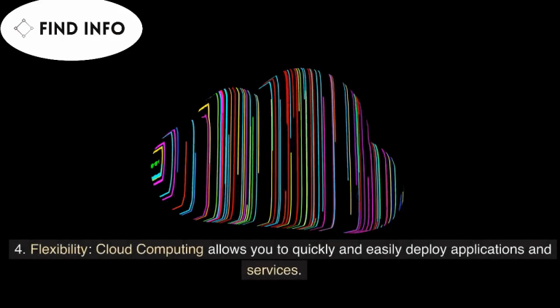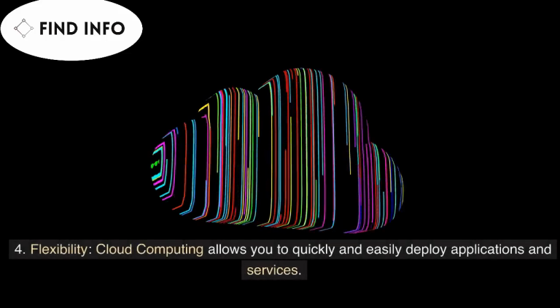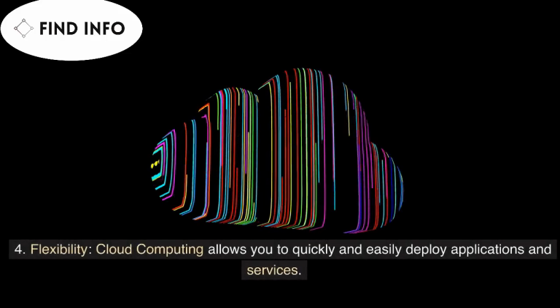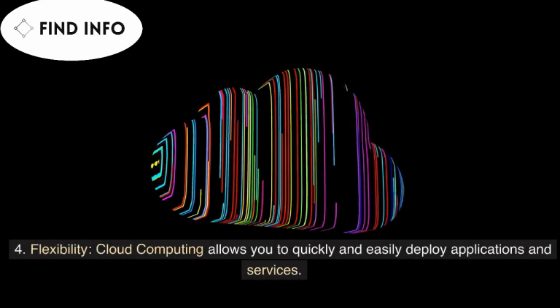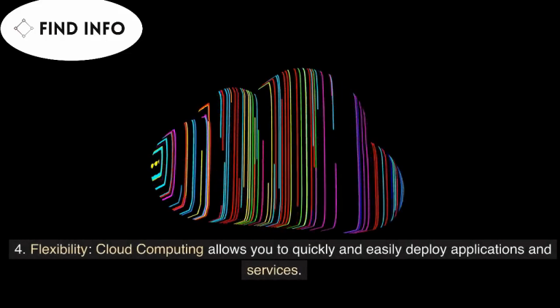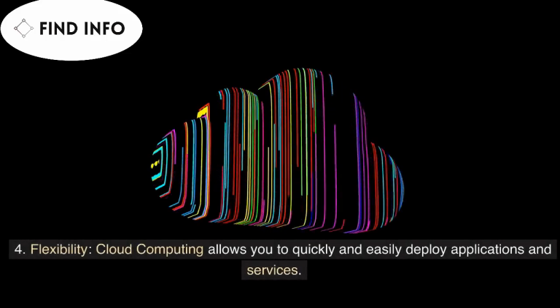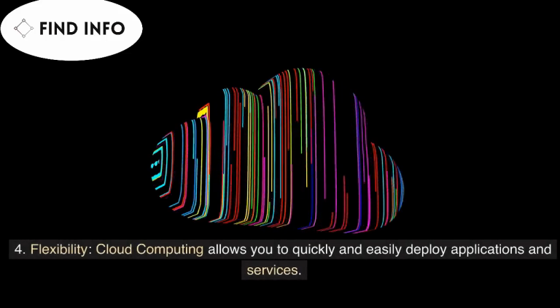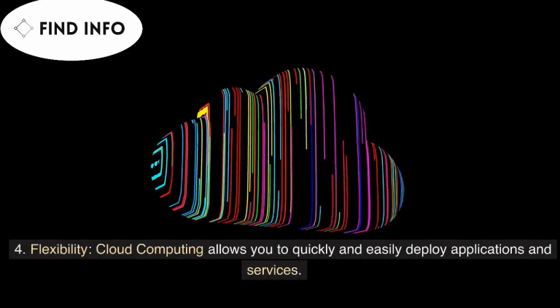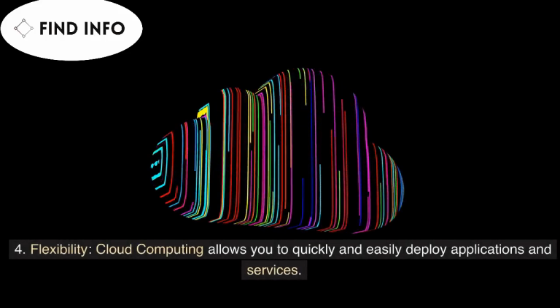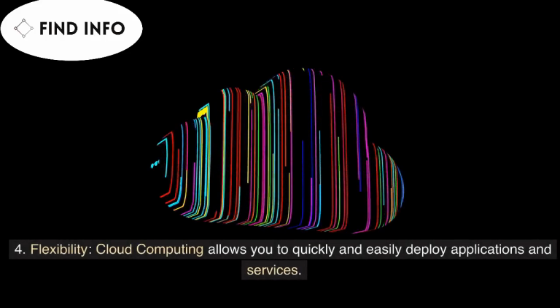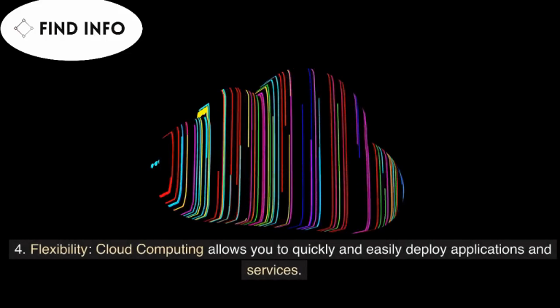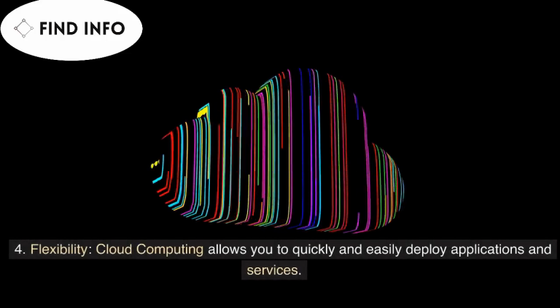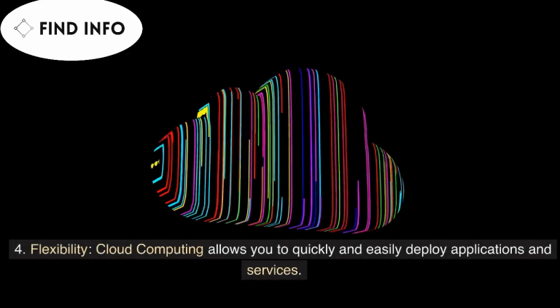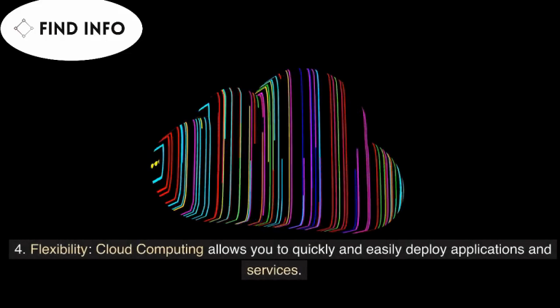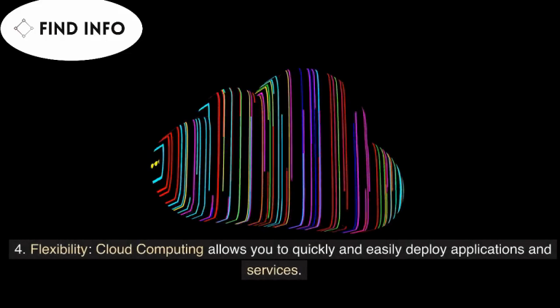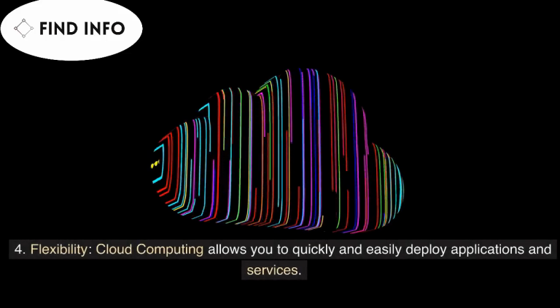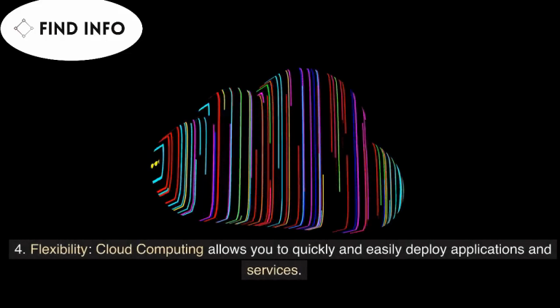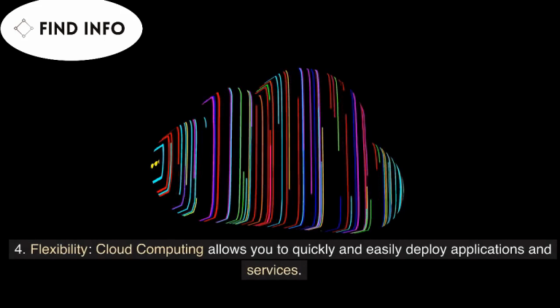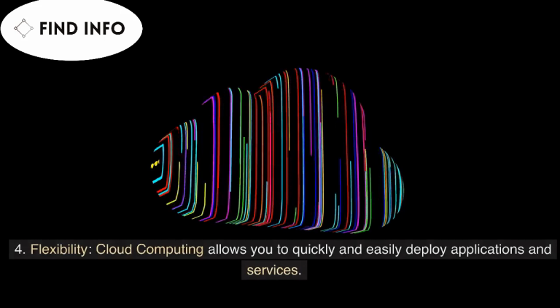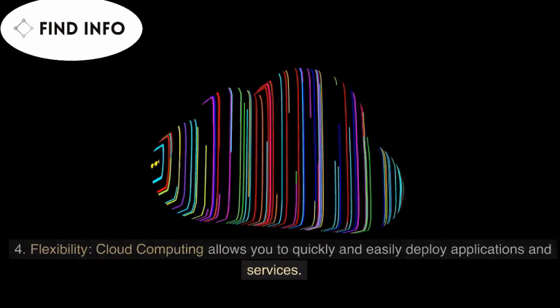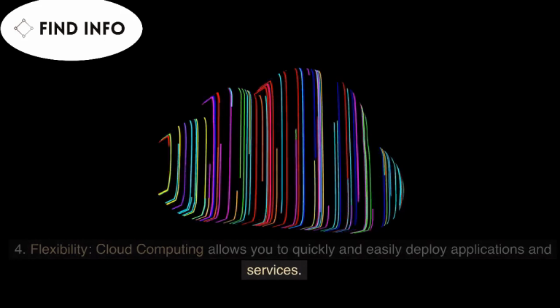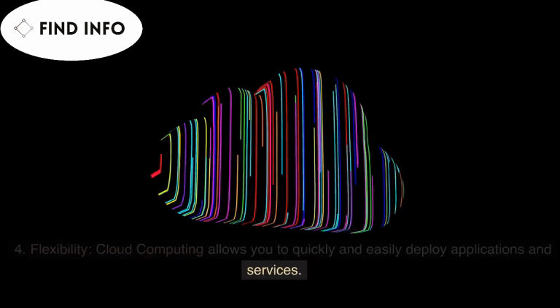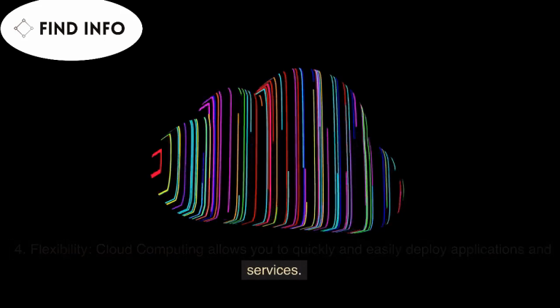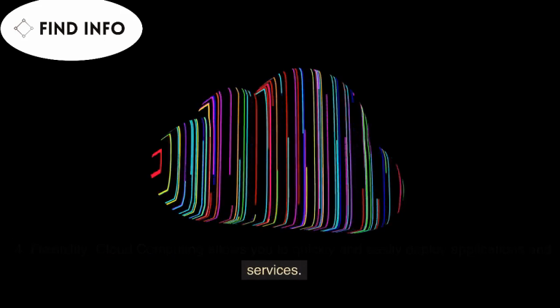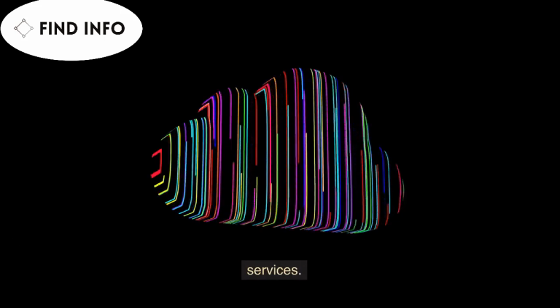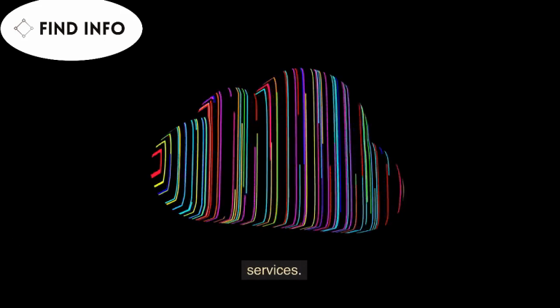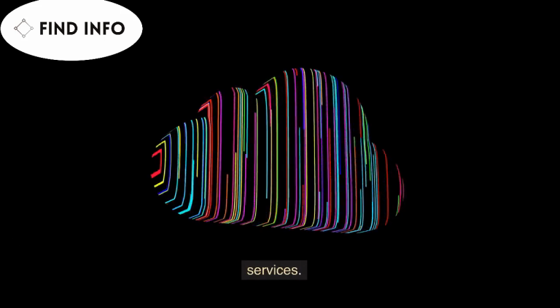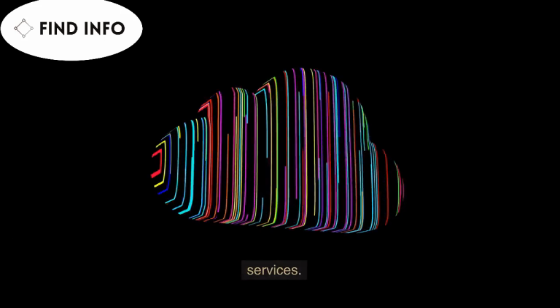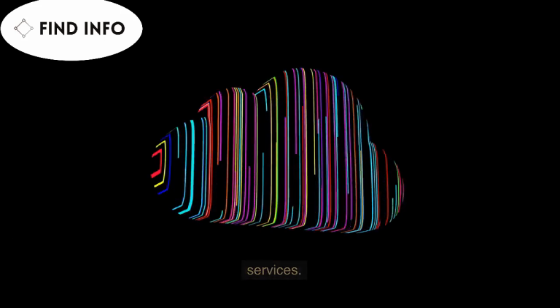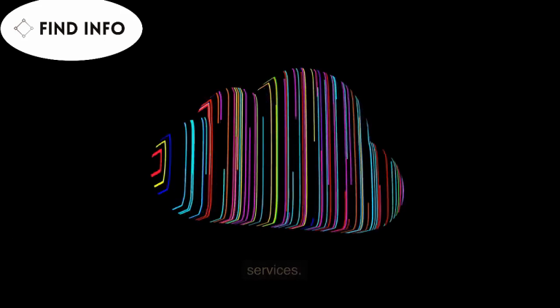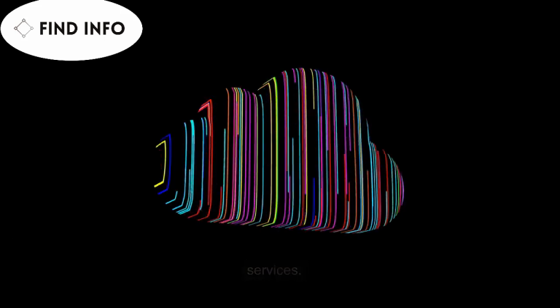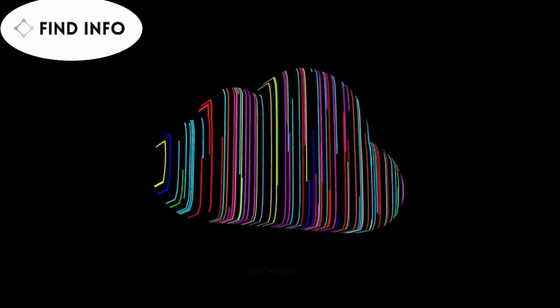4. Flexibility — cloud computing allows you to quickly and easily deploy applications and services.